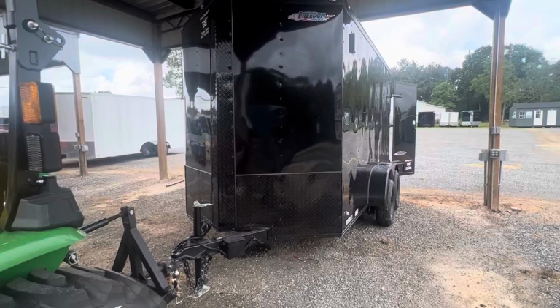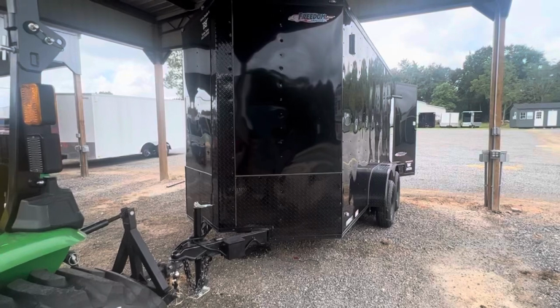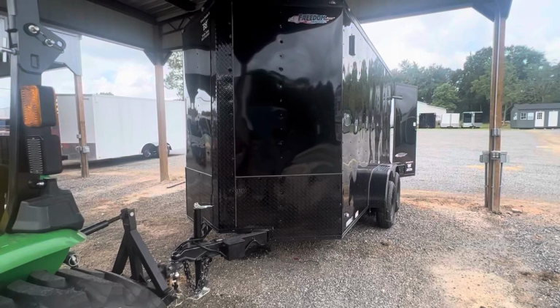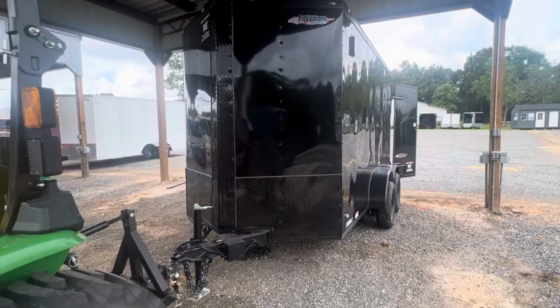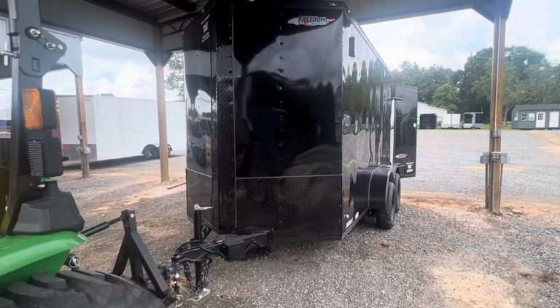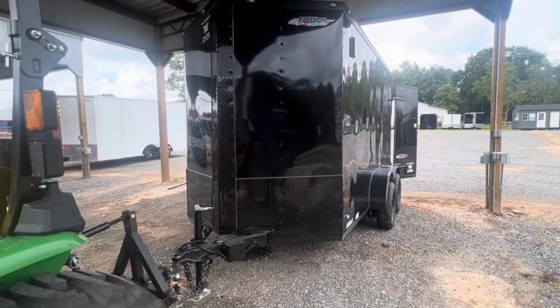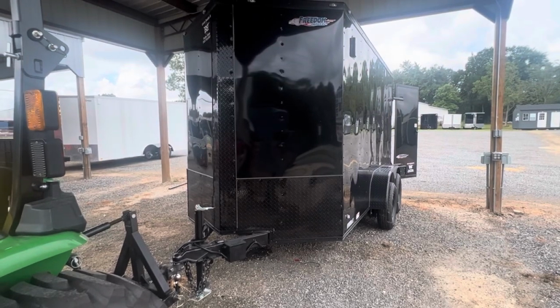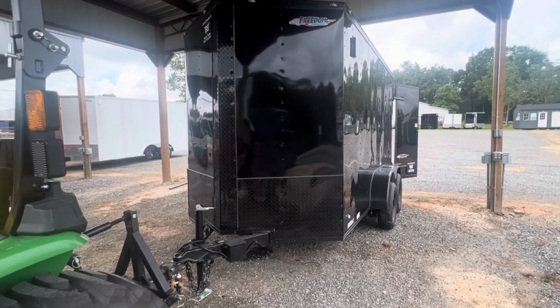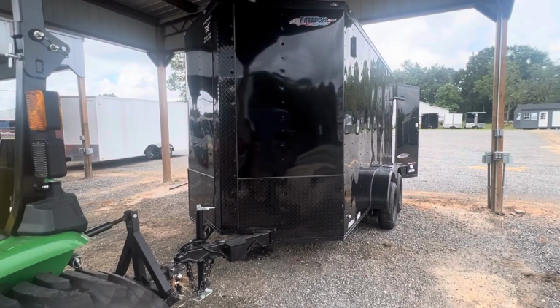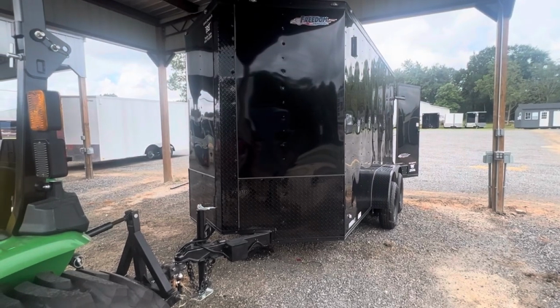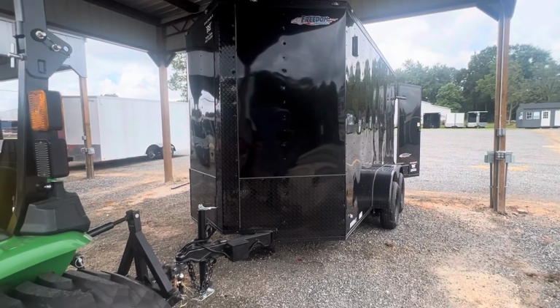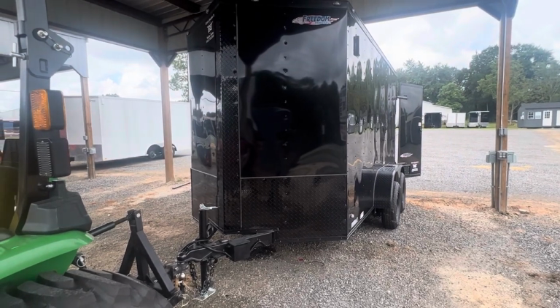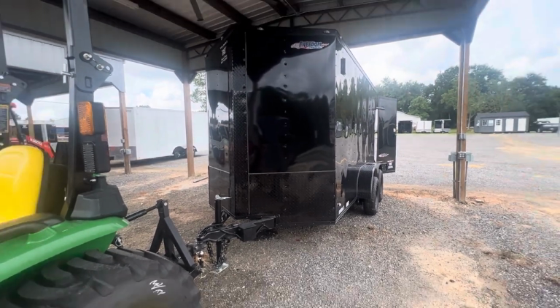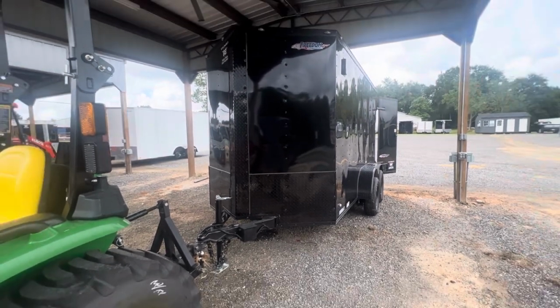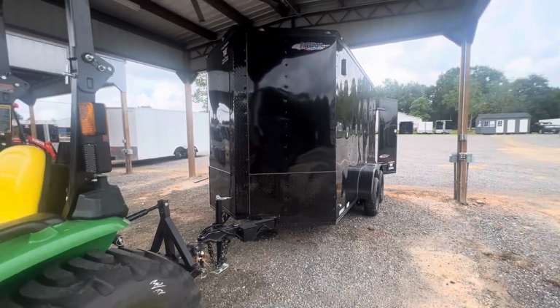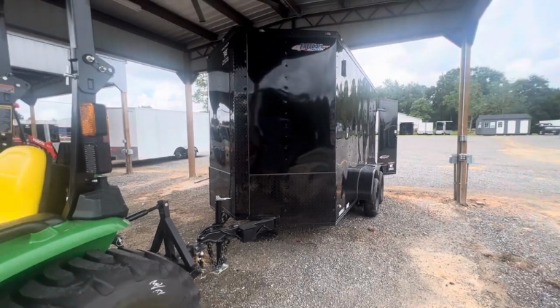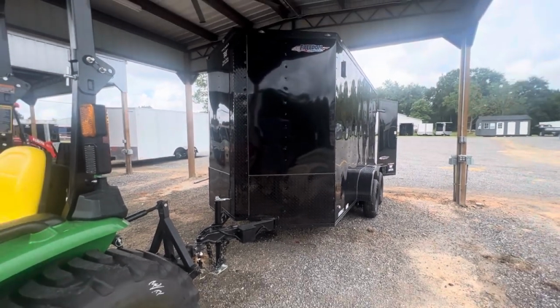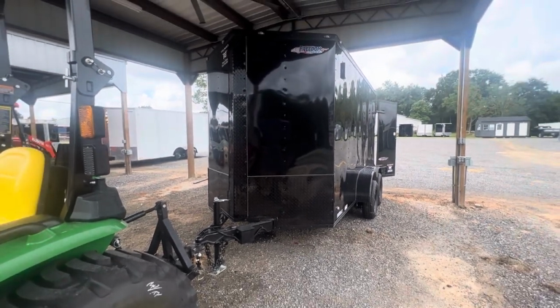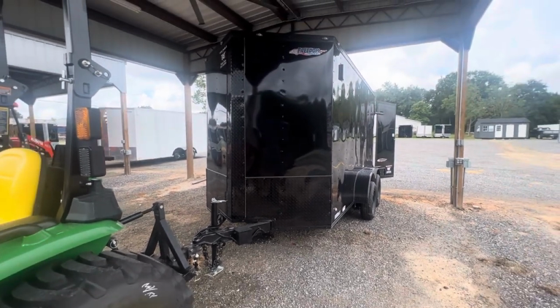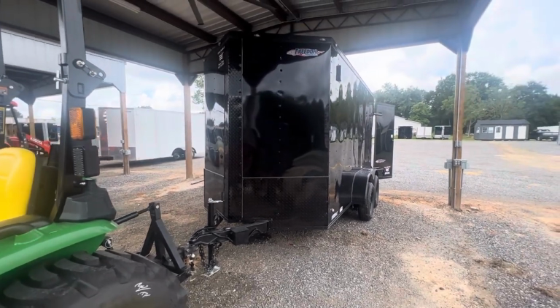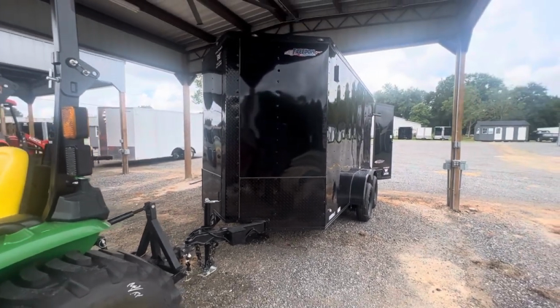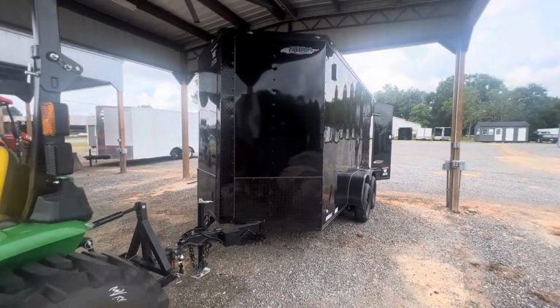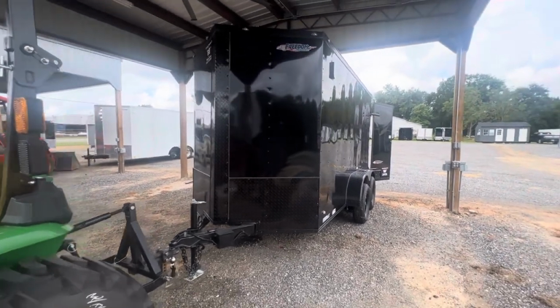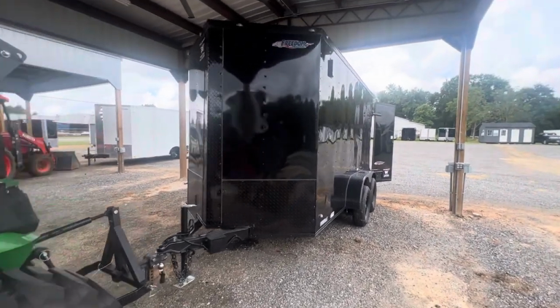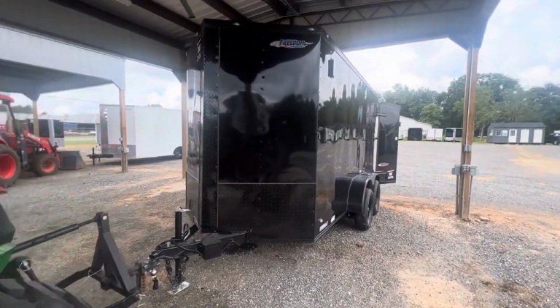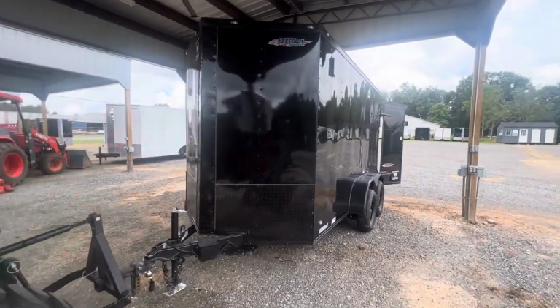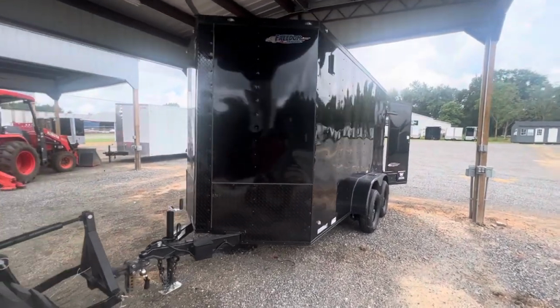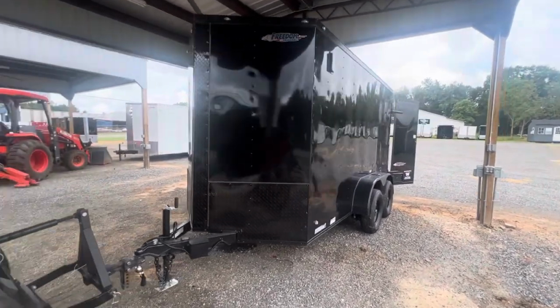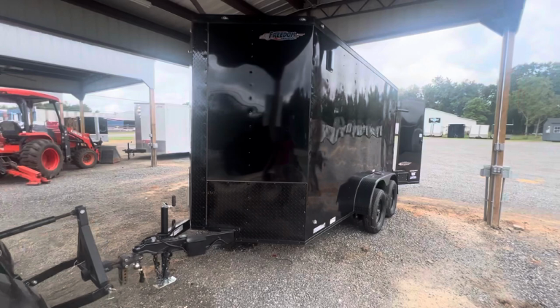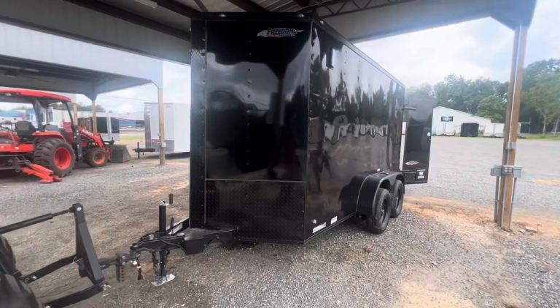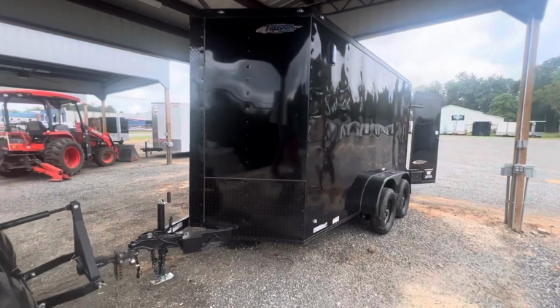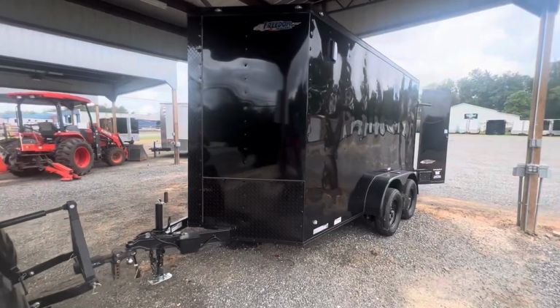I am of the opinion, if you're going to buy a trailer, even a small trailer, make sure it's a nice trailer.